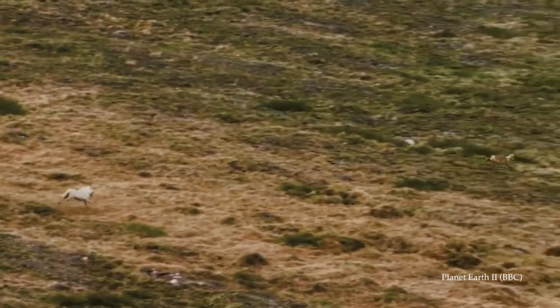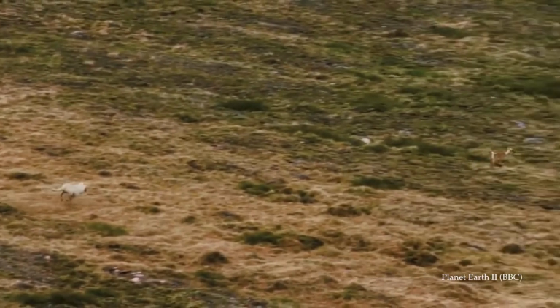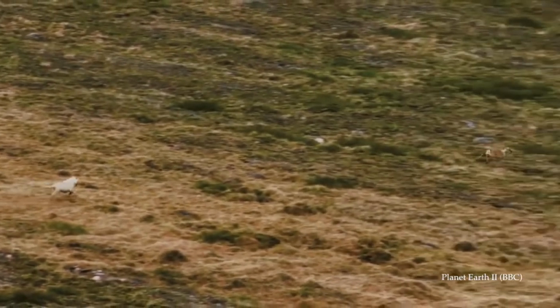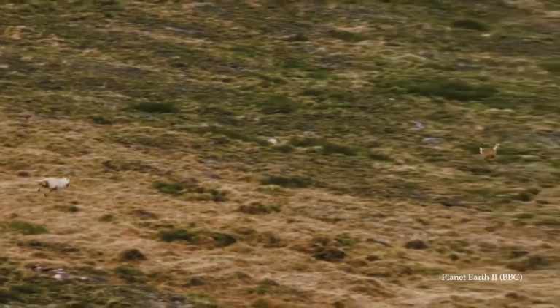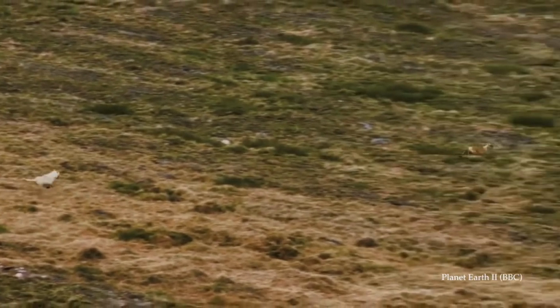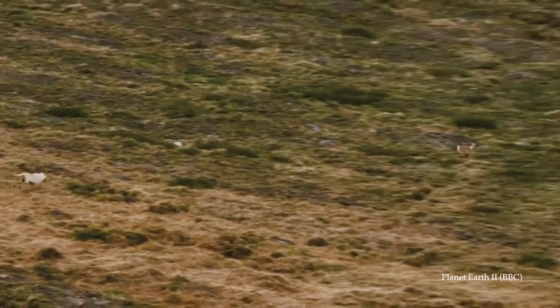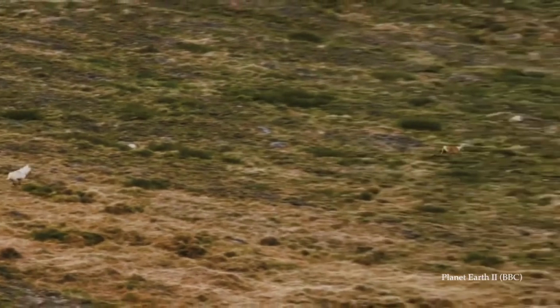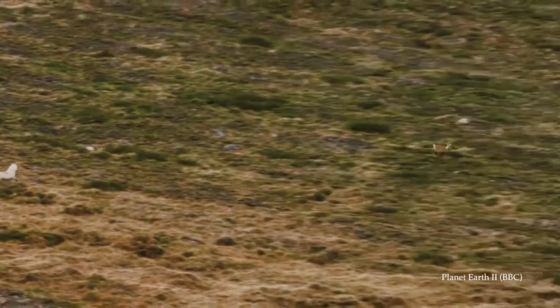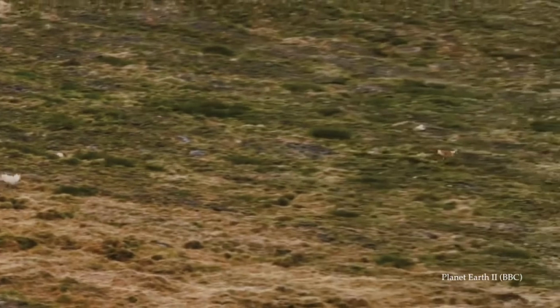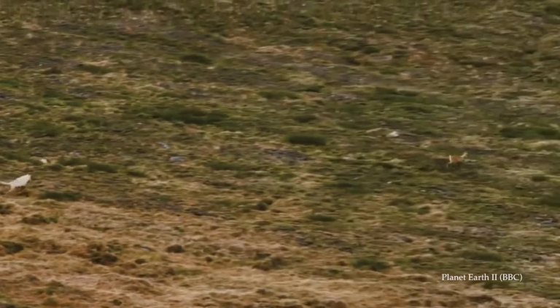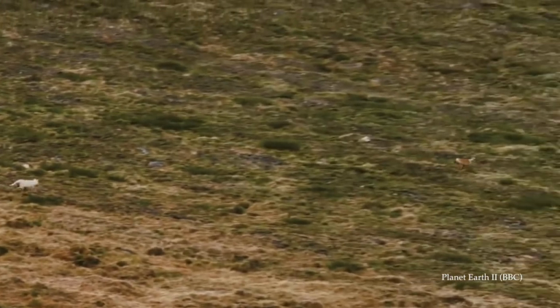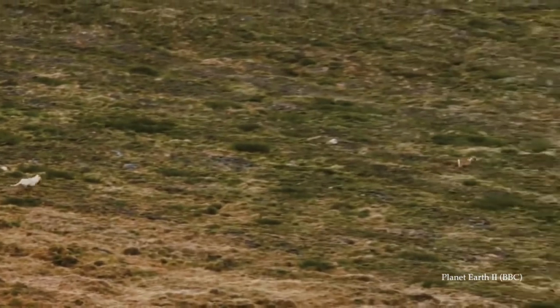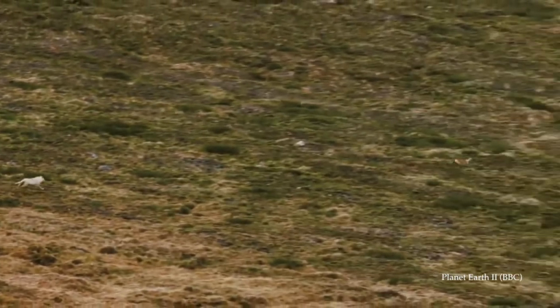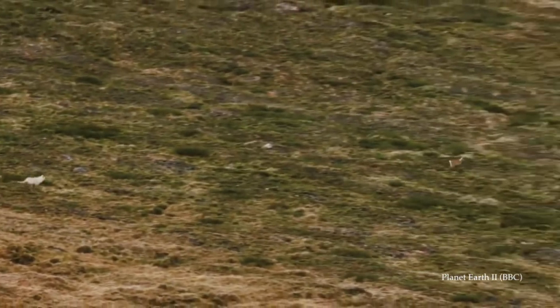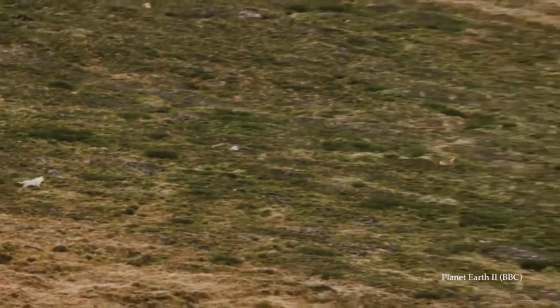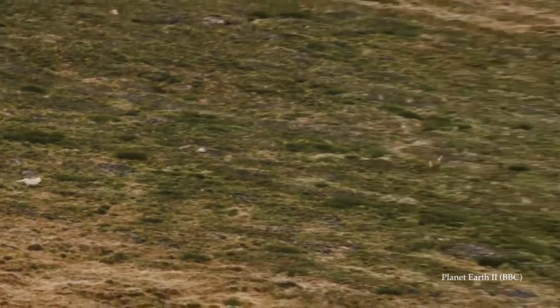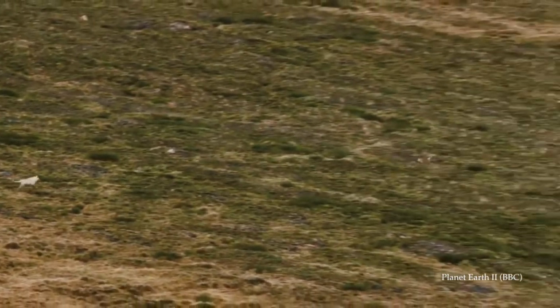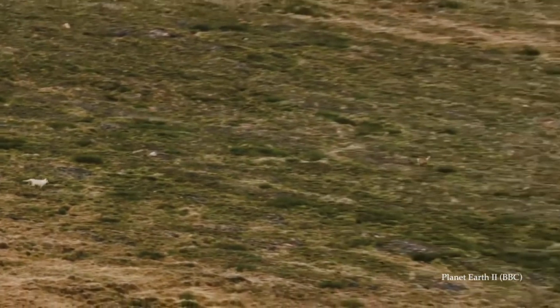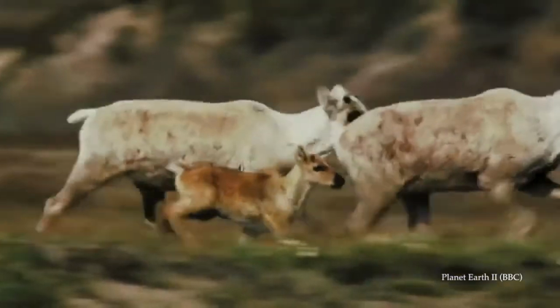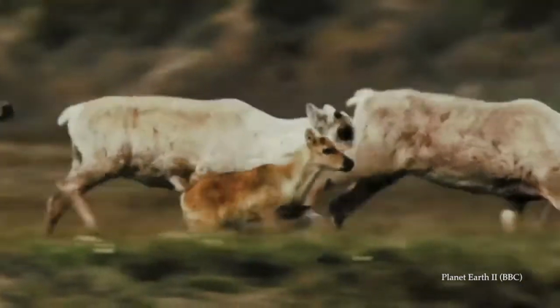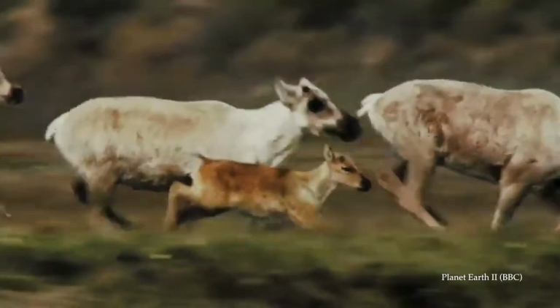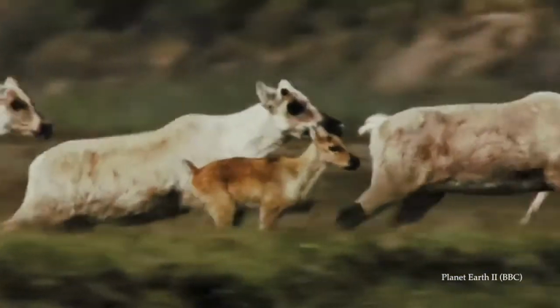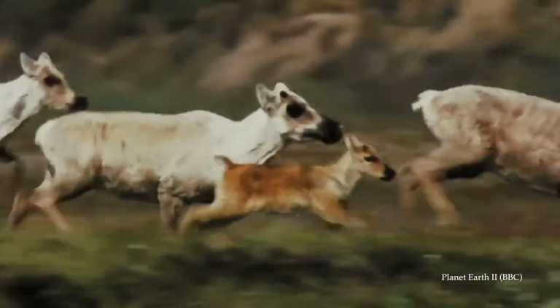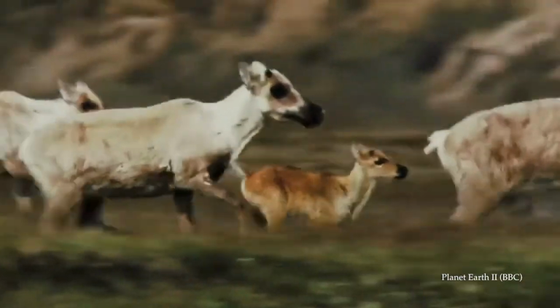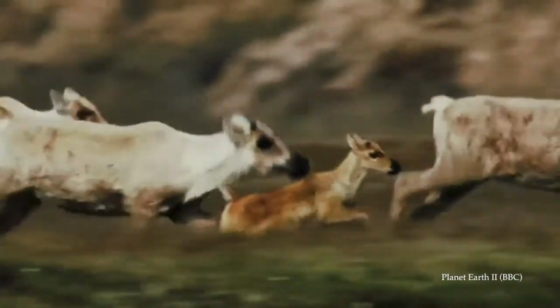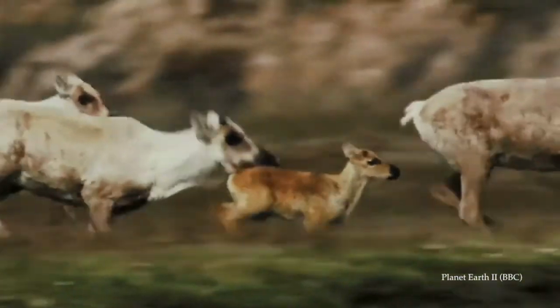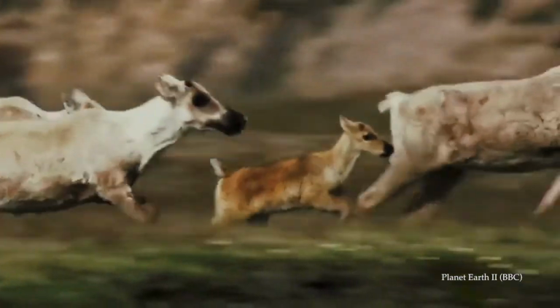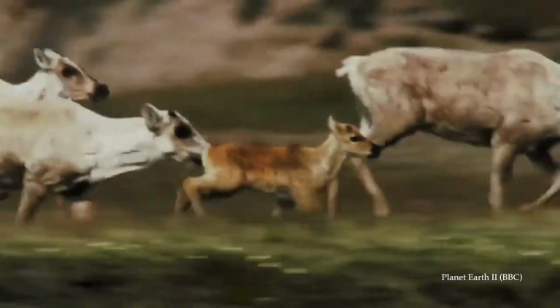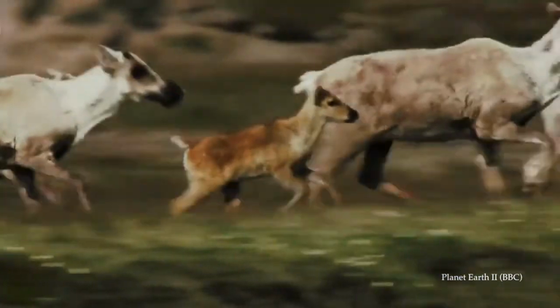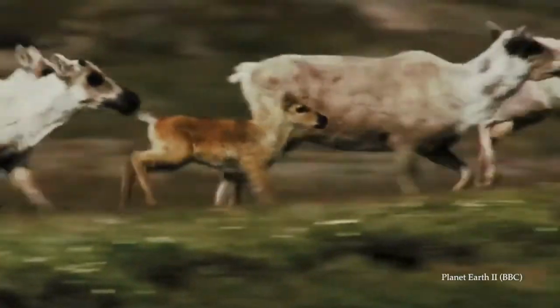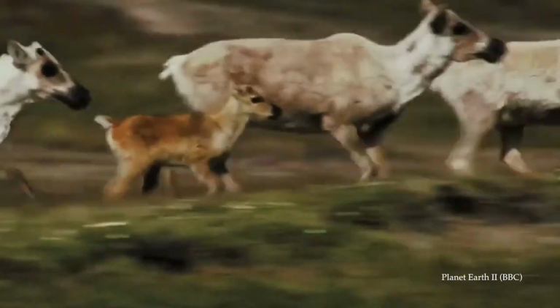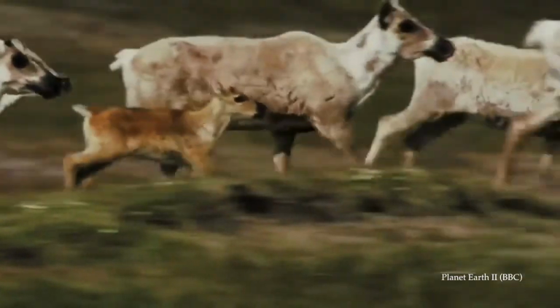Oh and by the way, in the wolf chase scene, Bambi managed to escape. My name's Simon Cade, this has been DSLRguide, and I'll see you next week.